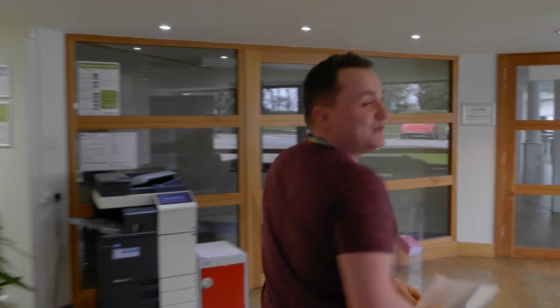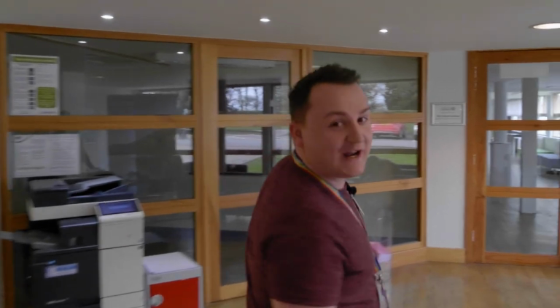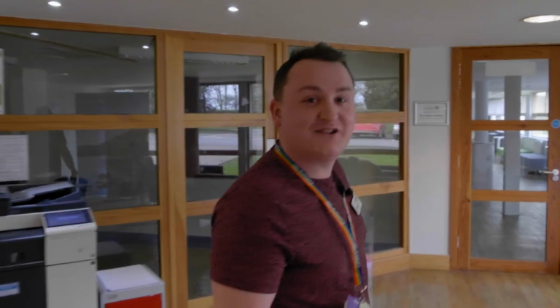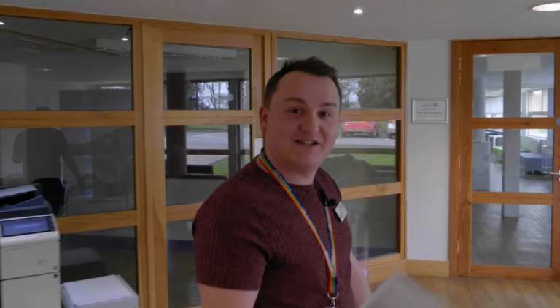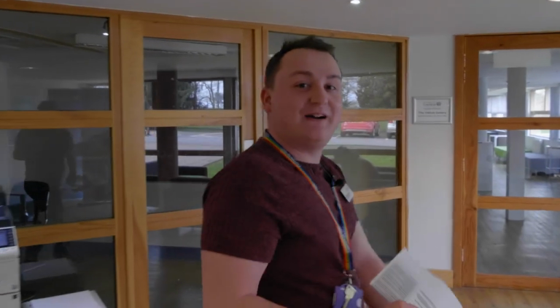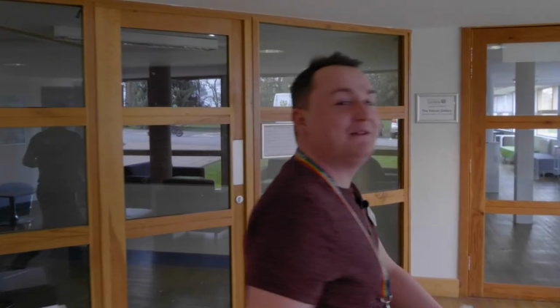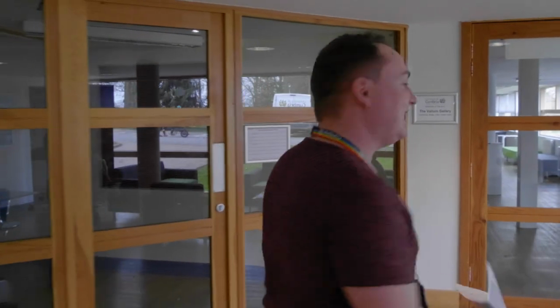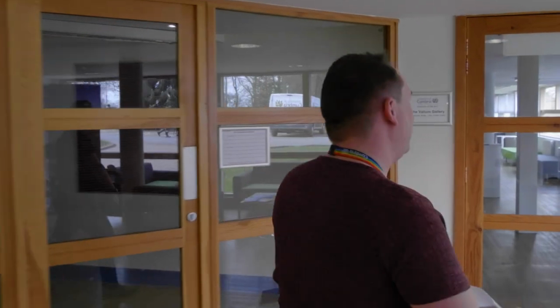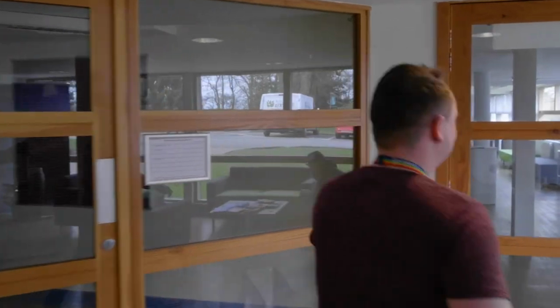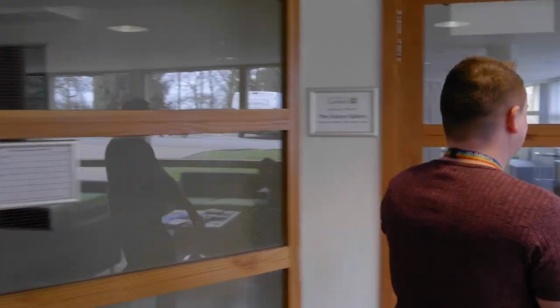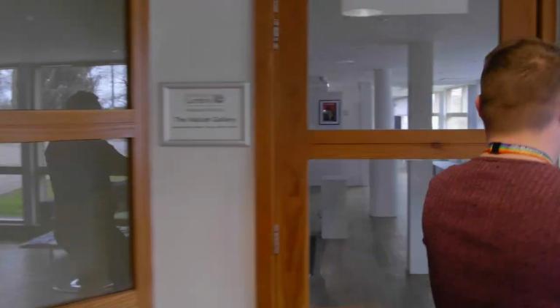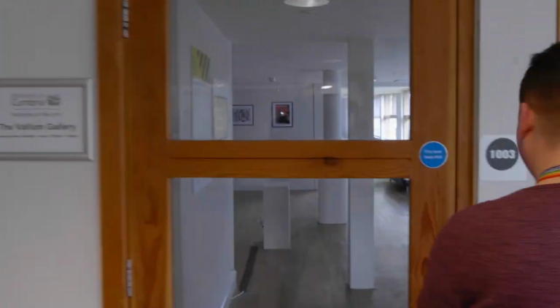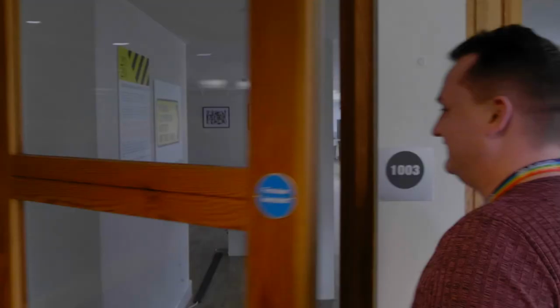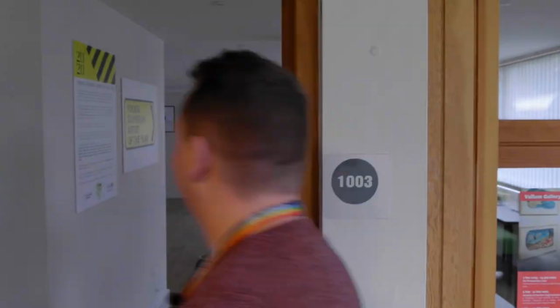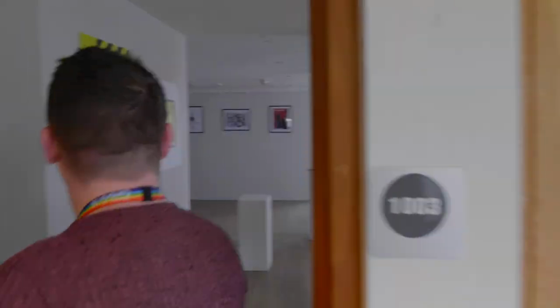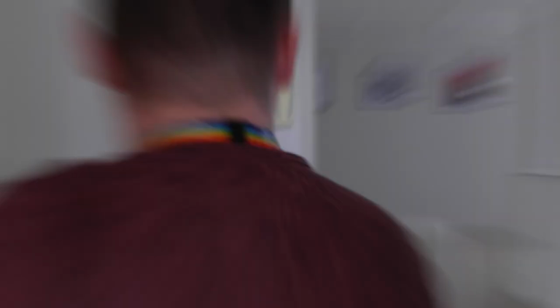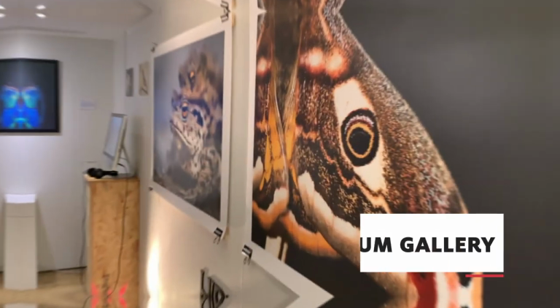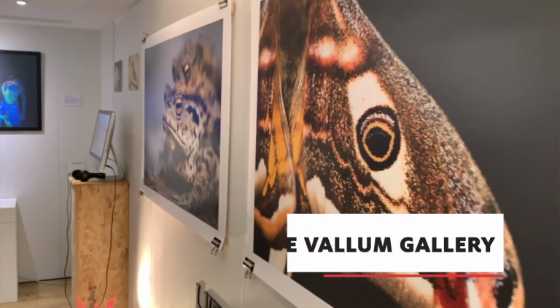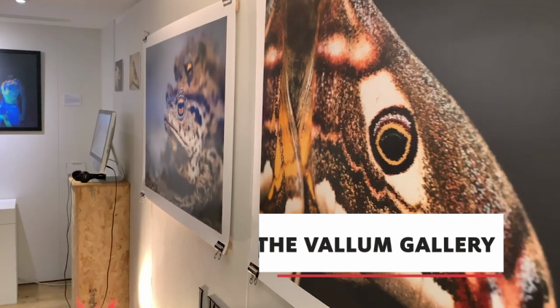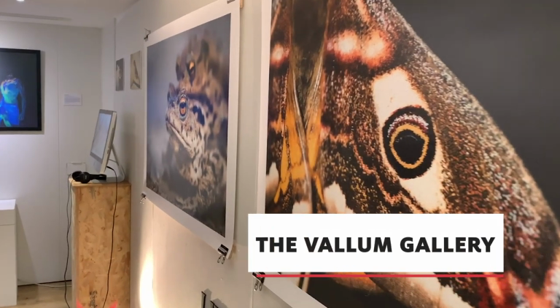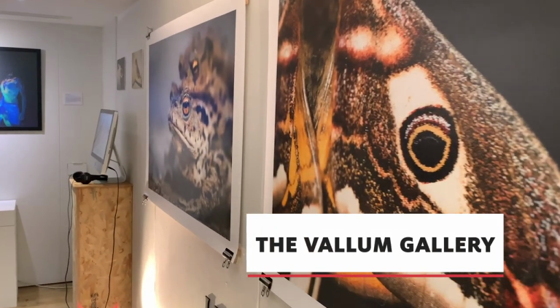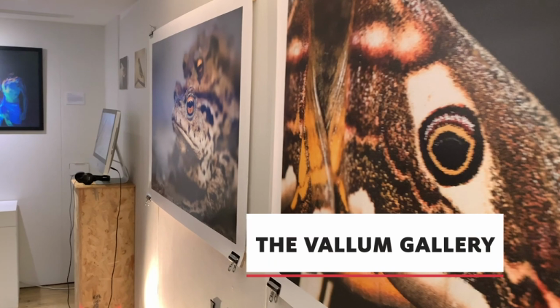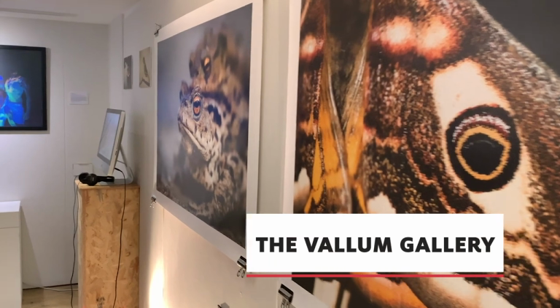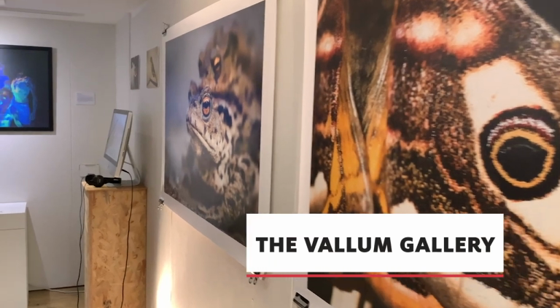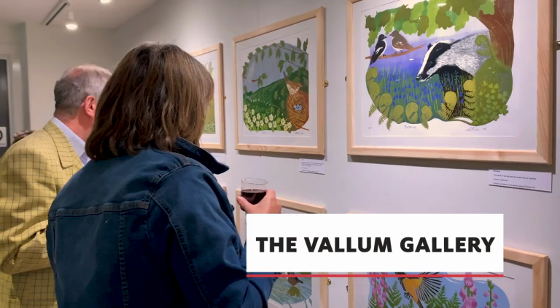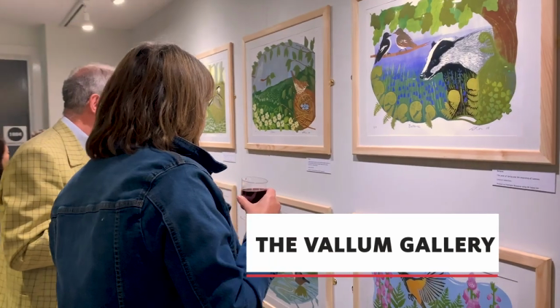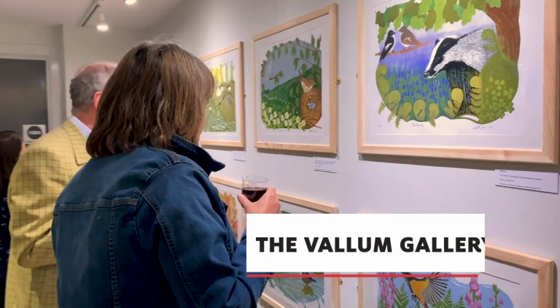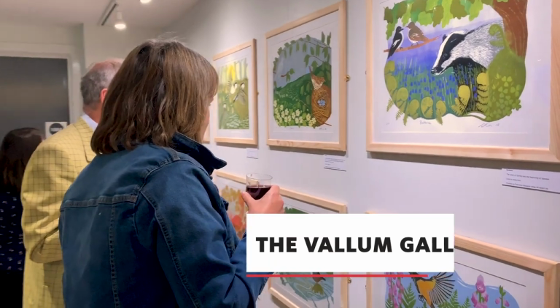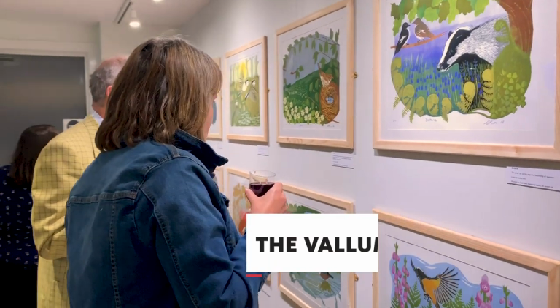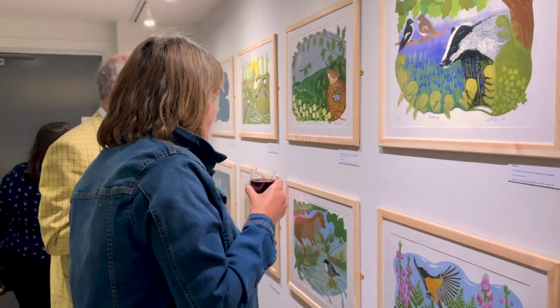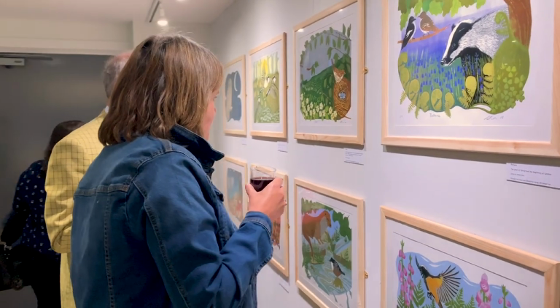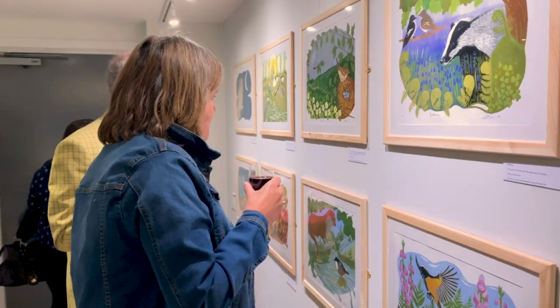We're going to head on into our Vallum Gallery, which is where staff and students exhibit their work. We also have external exhibitions for our students as well.